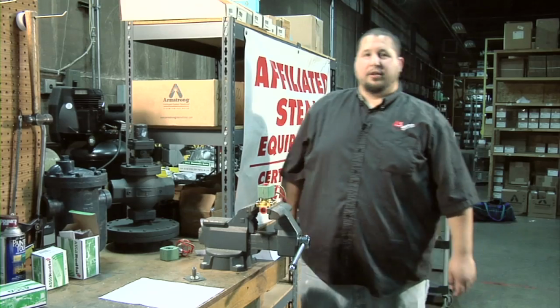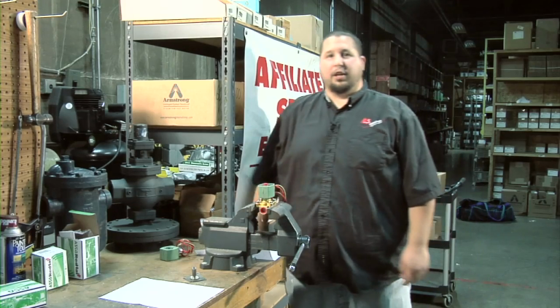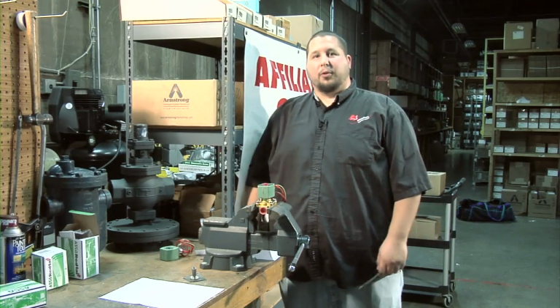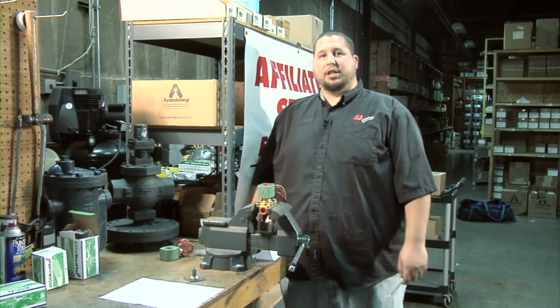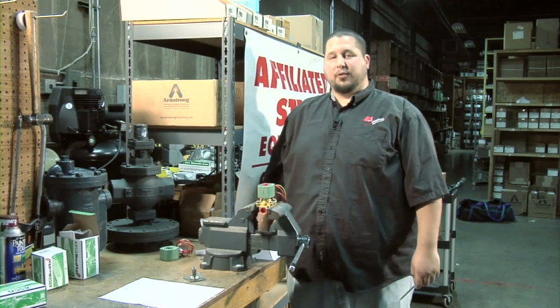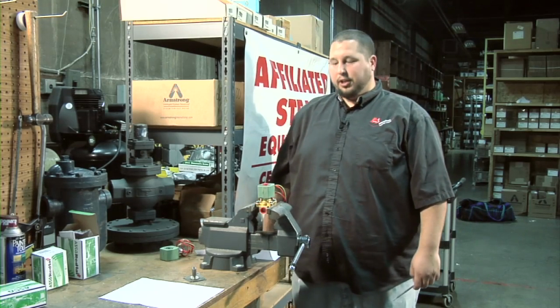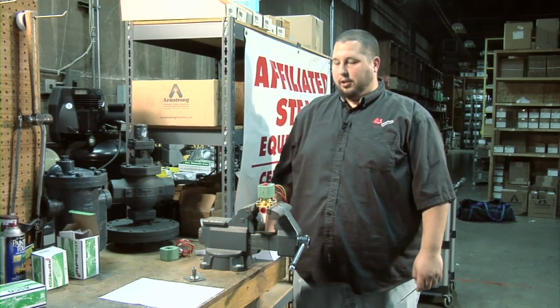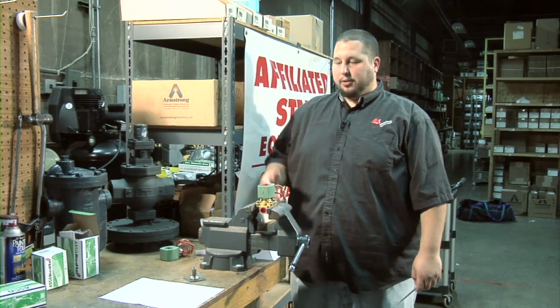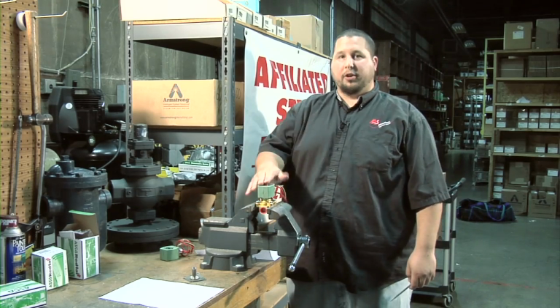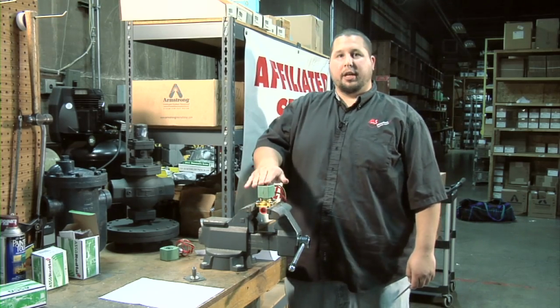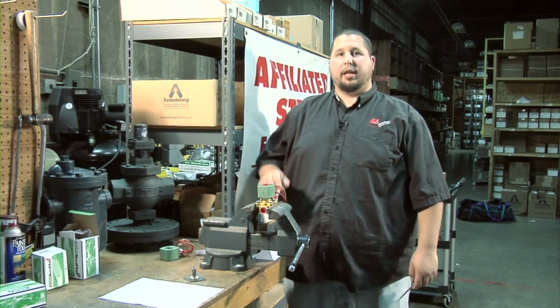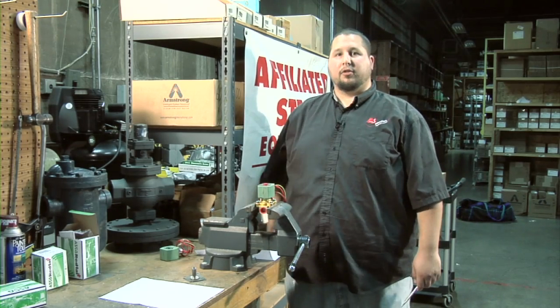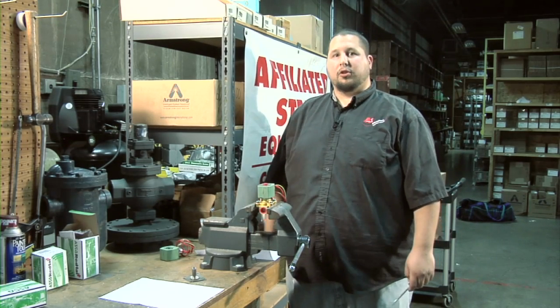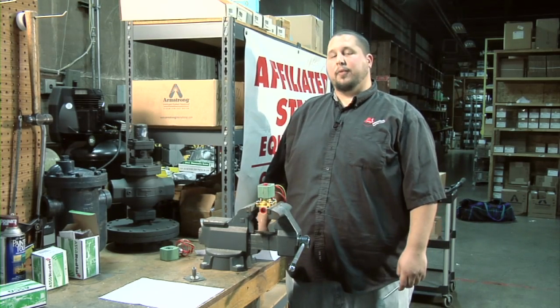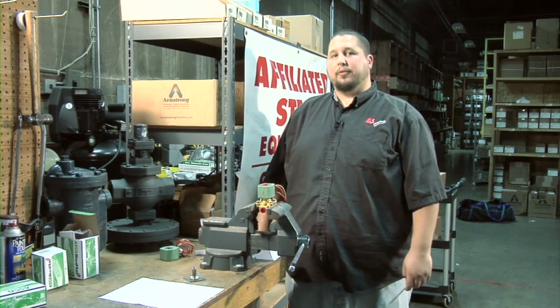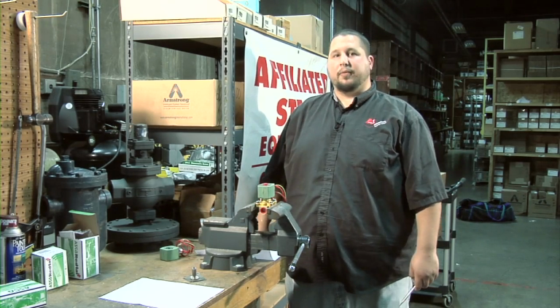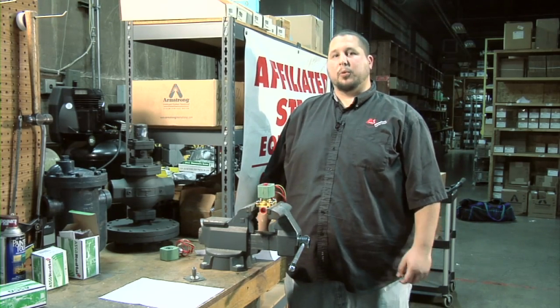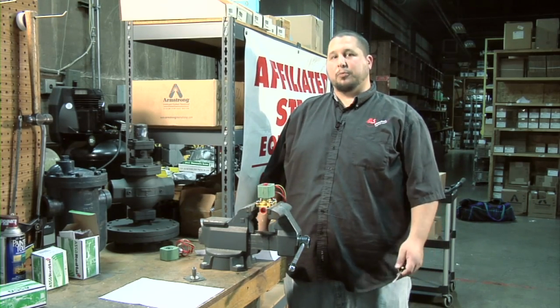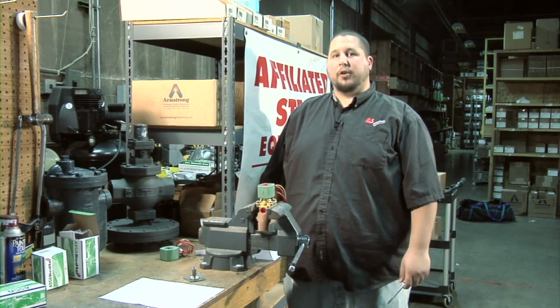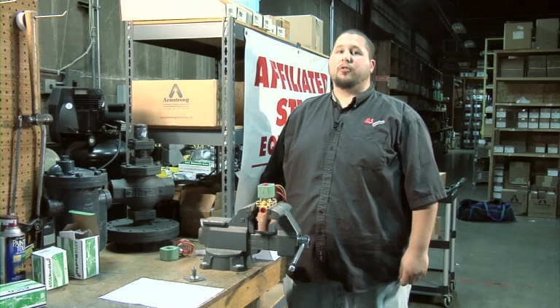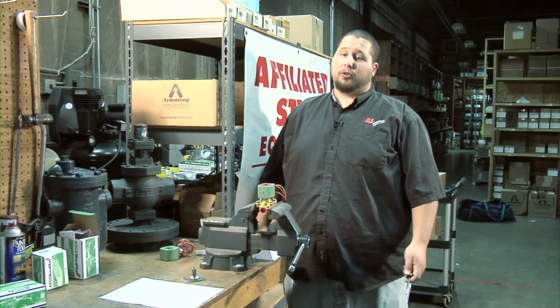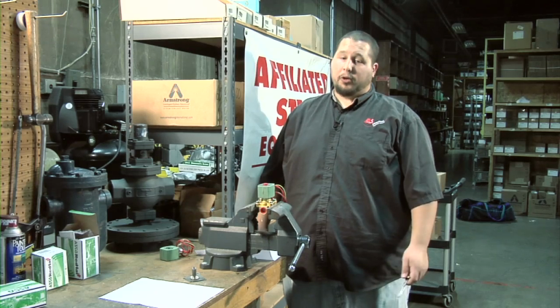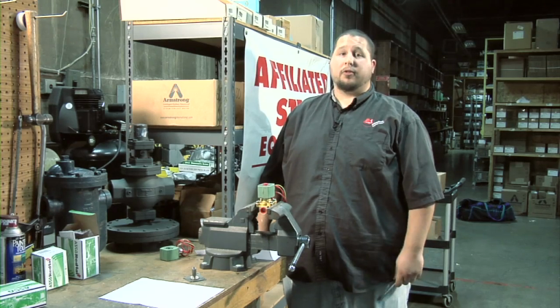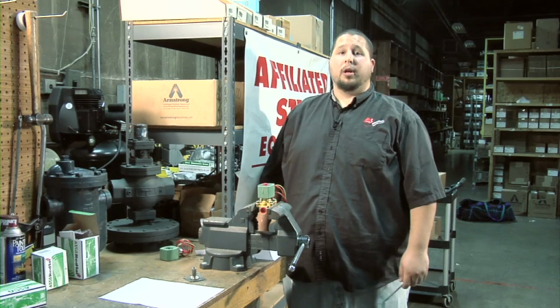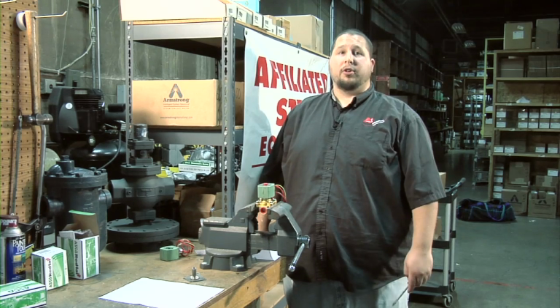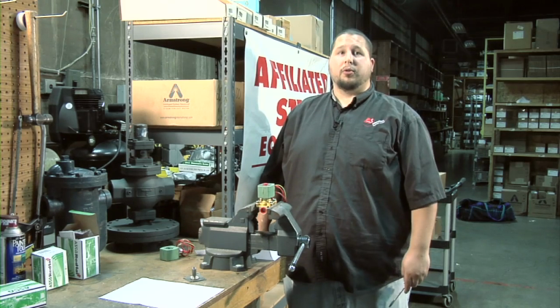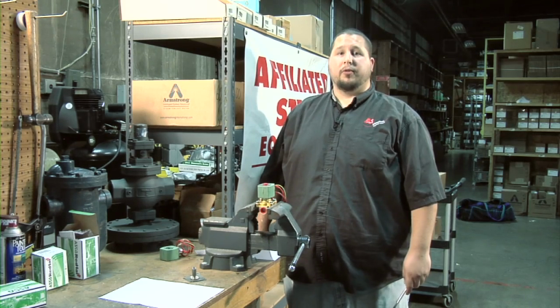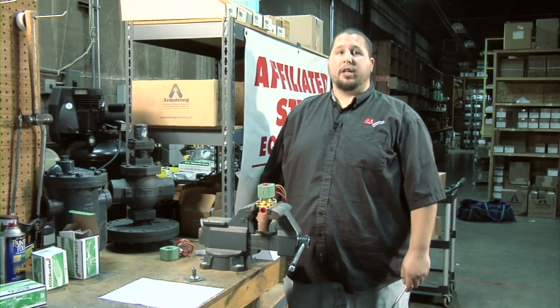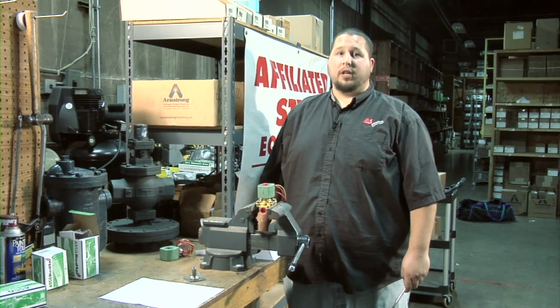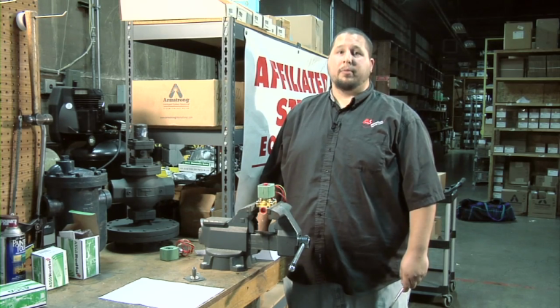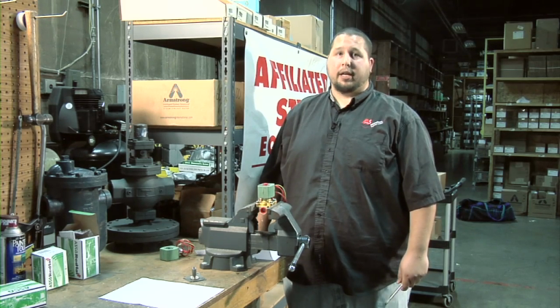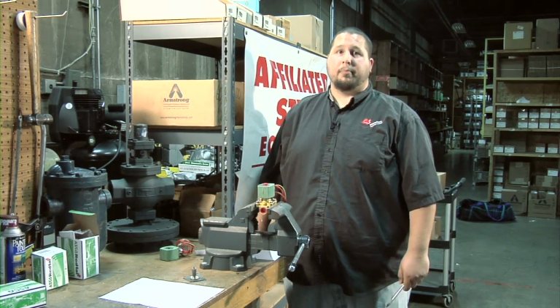Thank you for watching this video on rebuilding an ASCO Solenoid valve. If you want to watch more videos or tutorials, please go to affiliatedsteam.com.